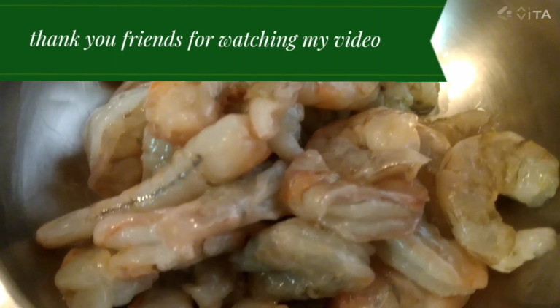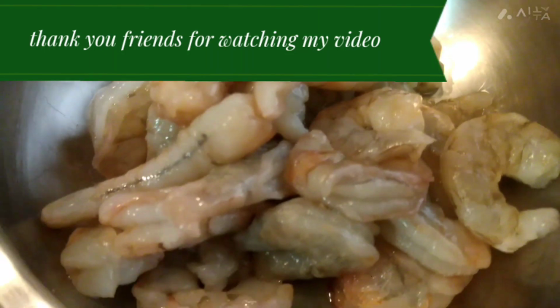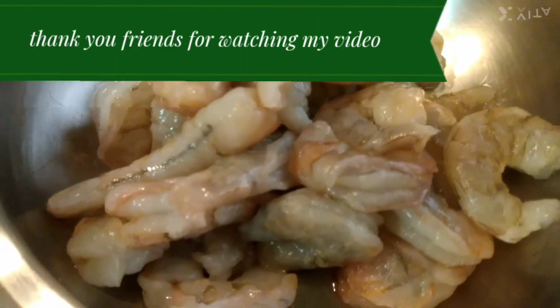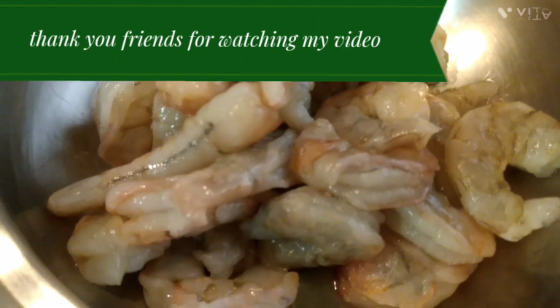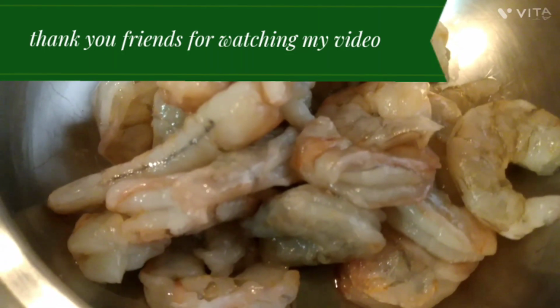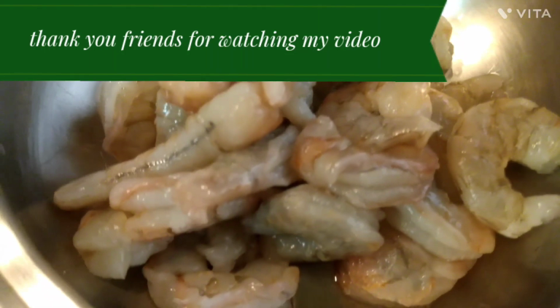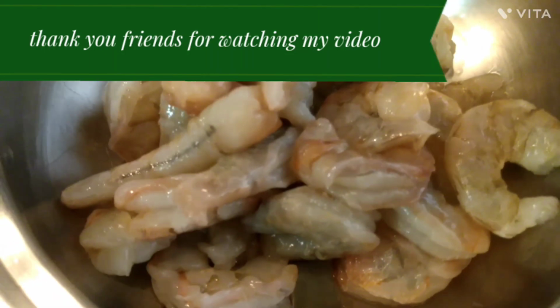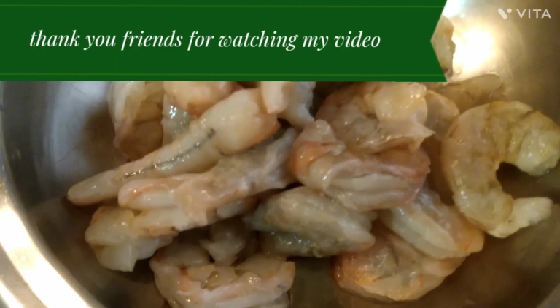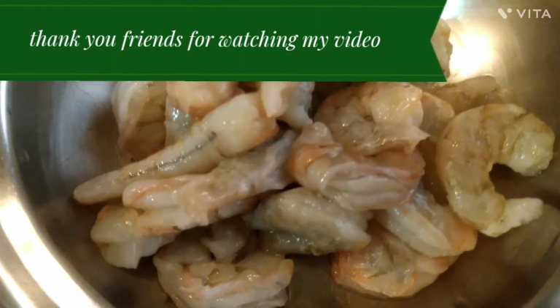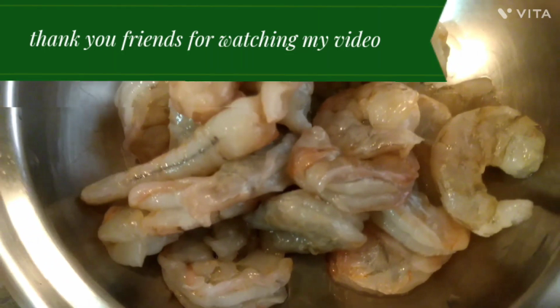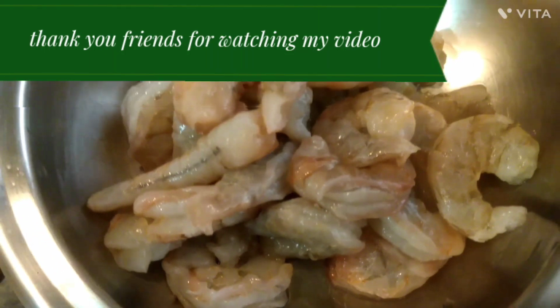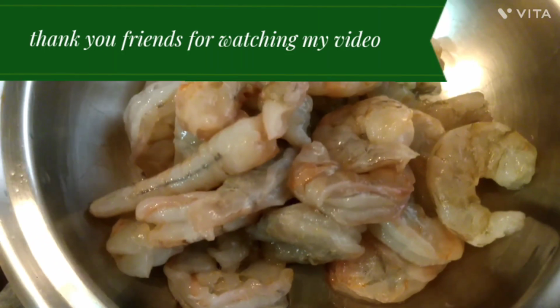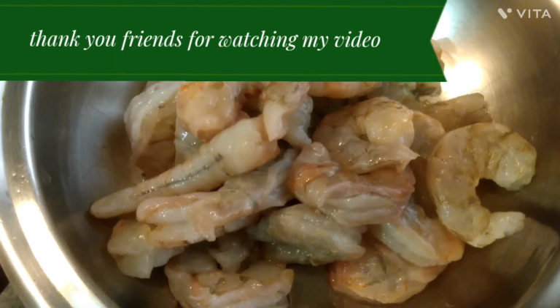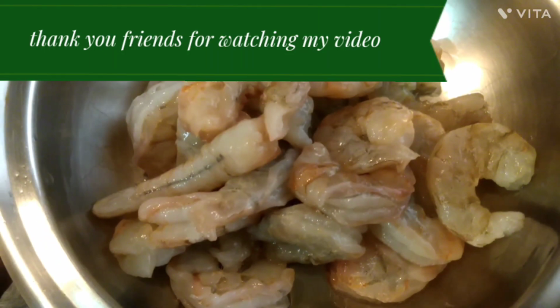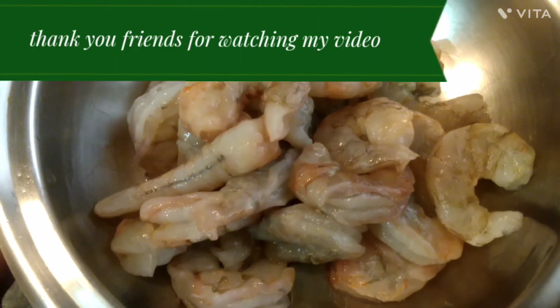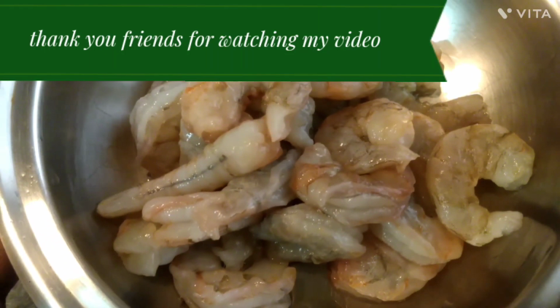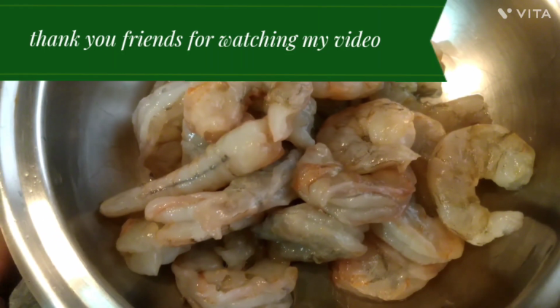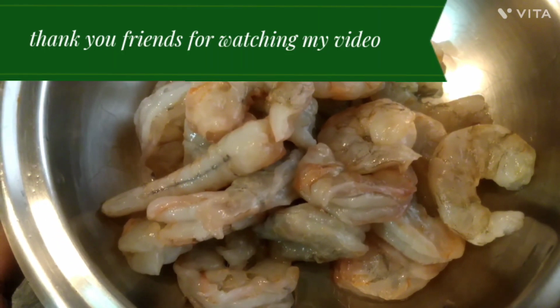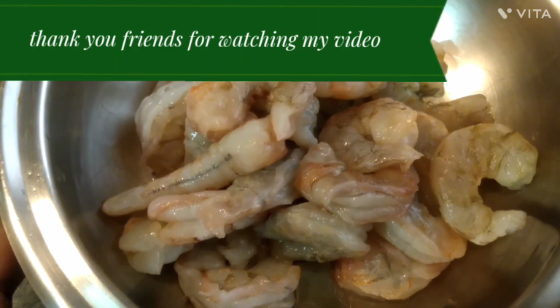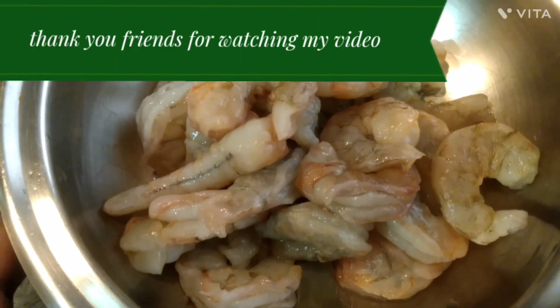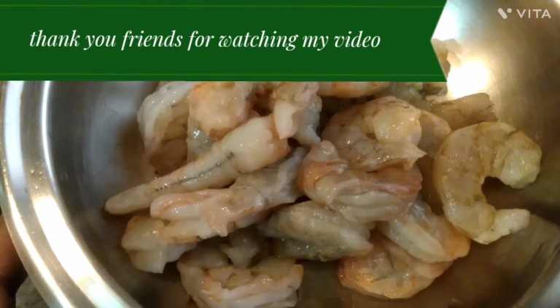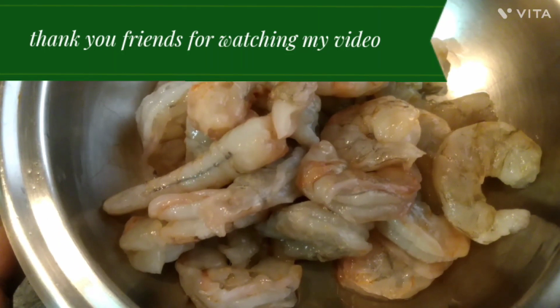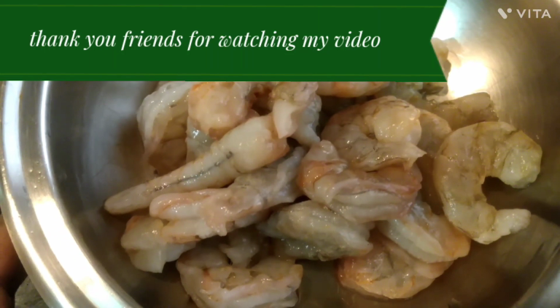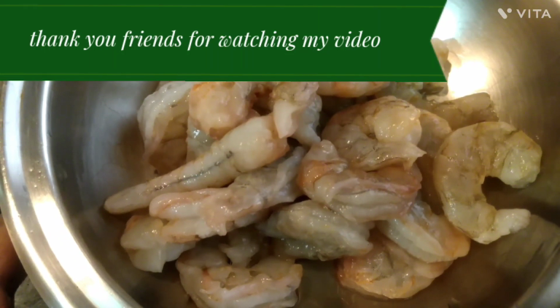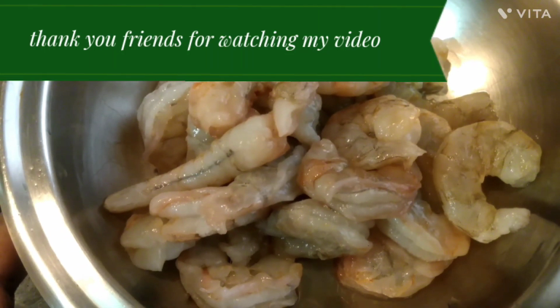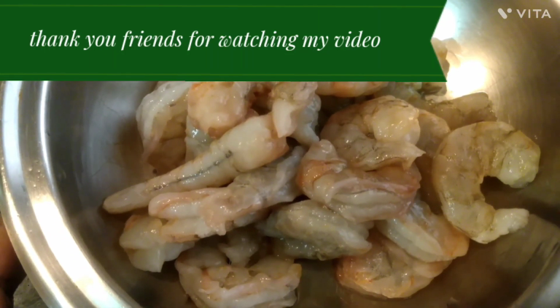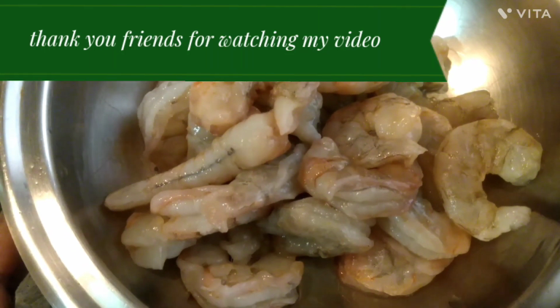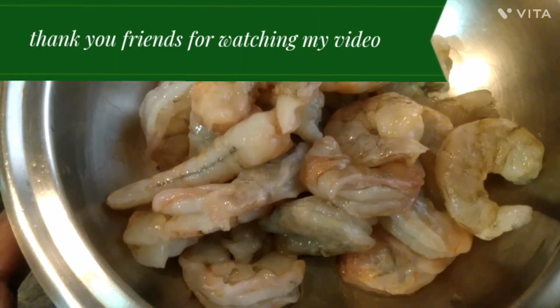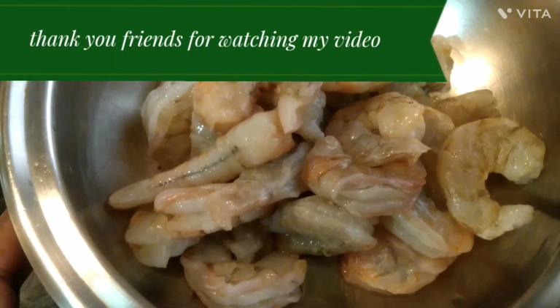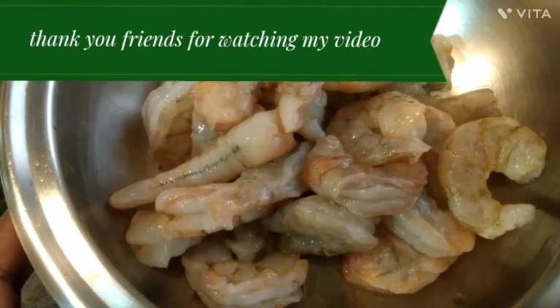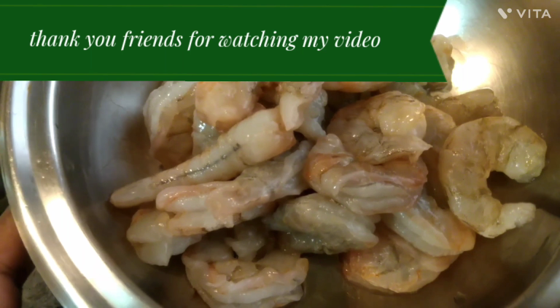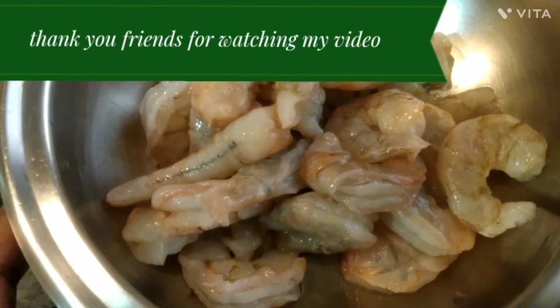Hello friends! How are you? How are you doing?